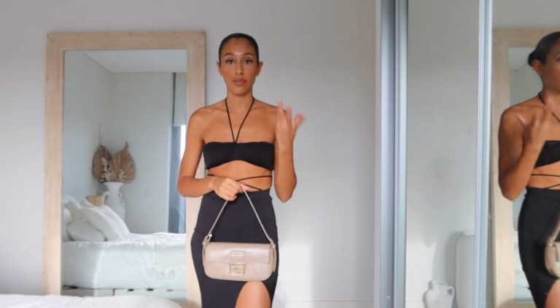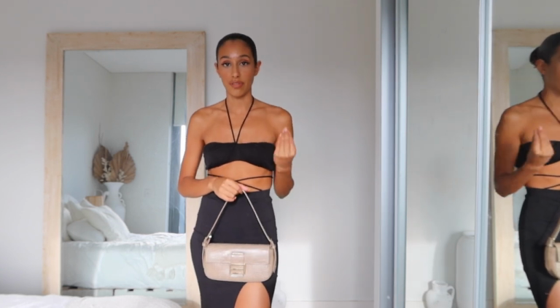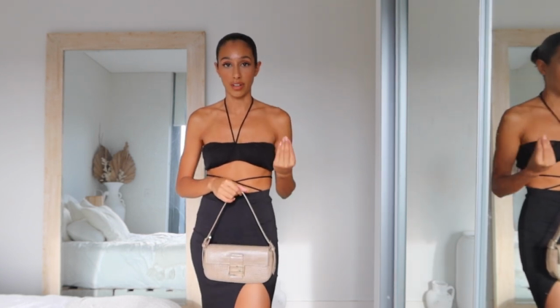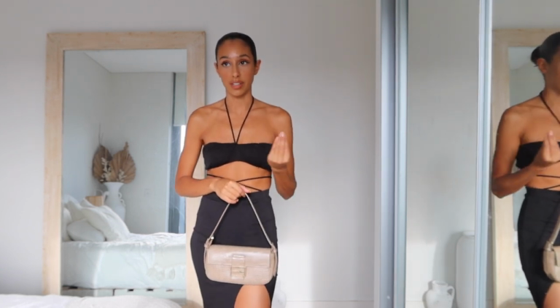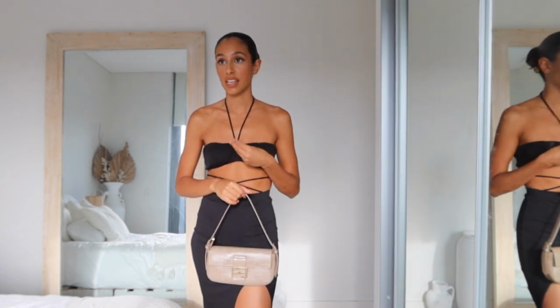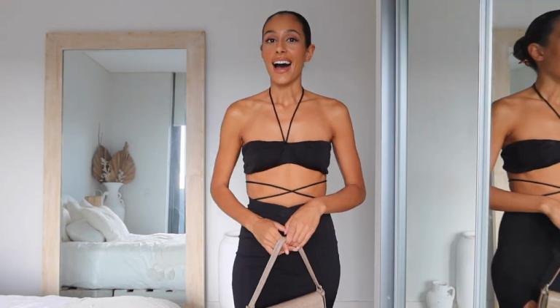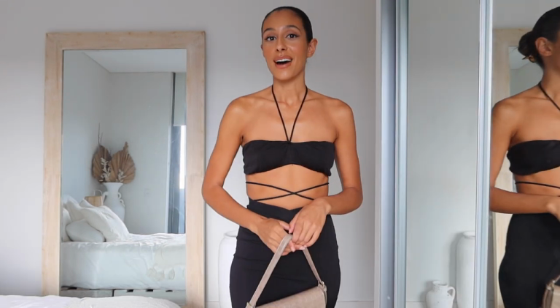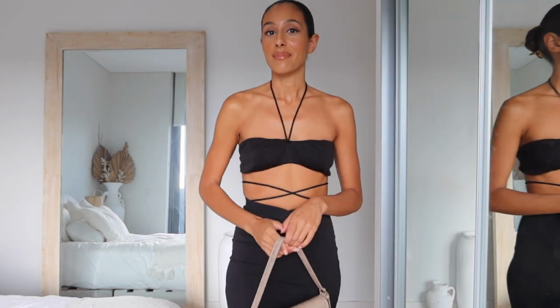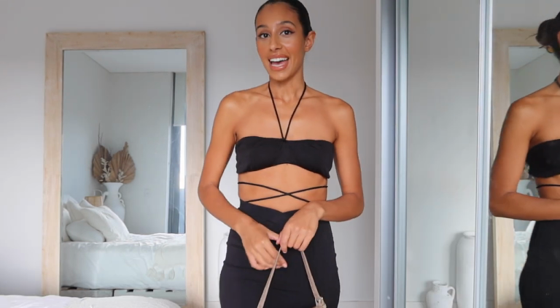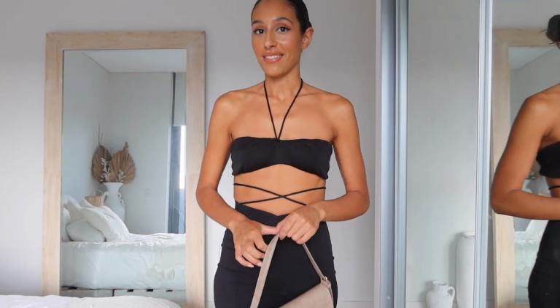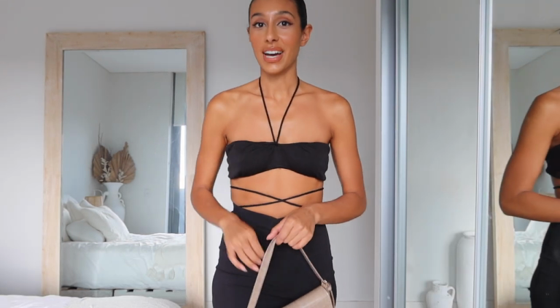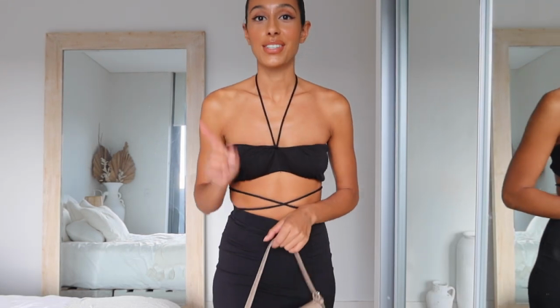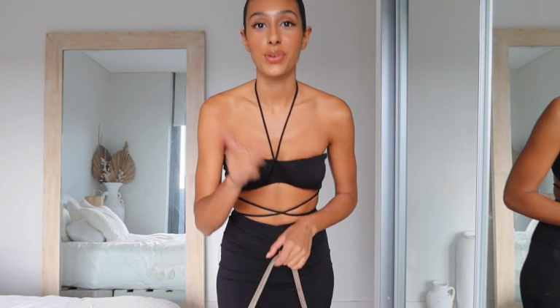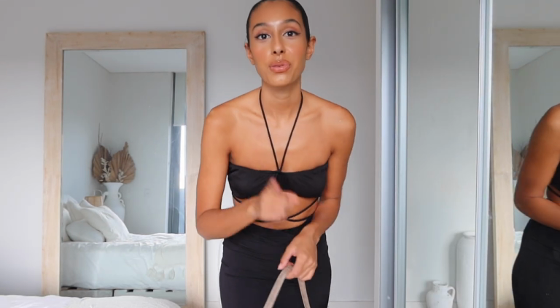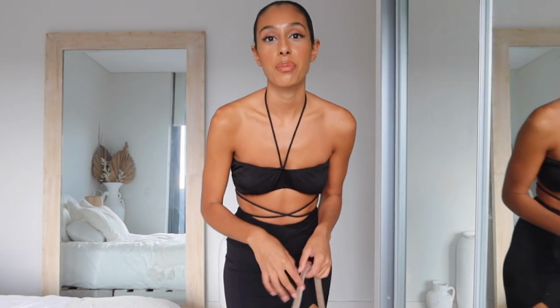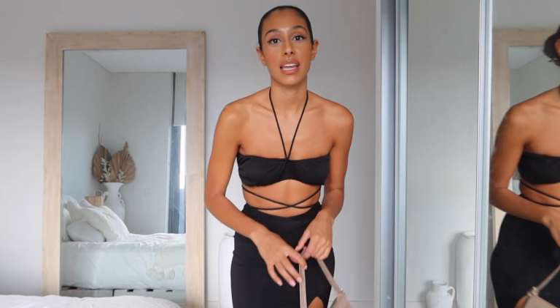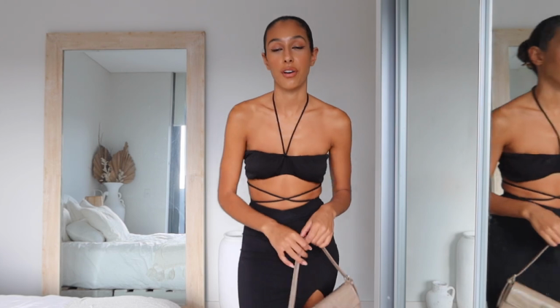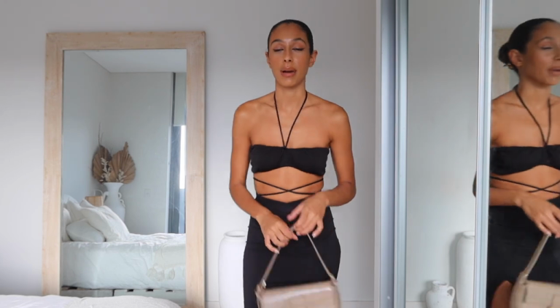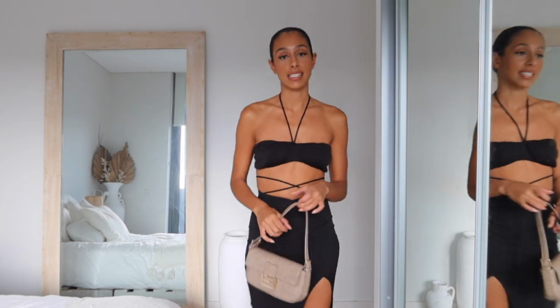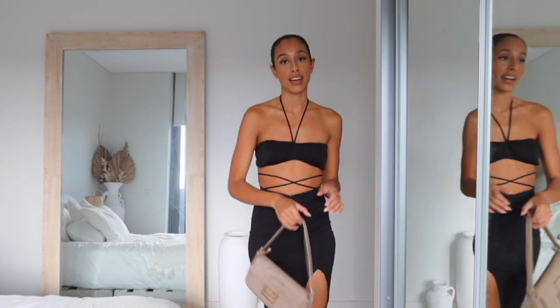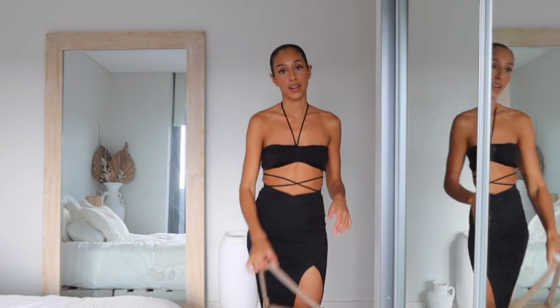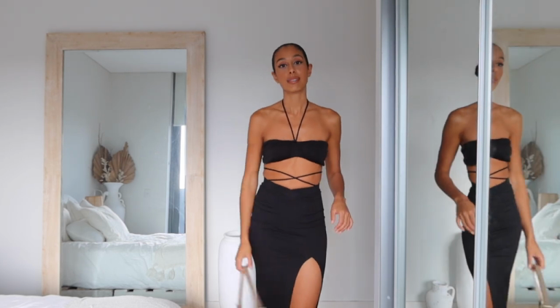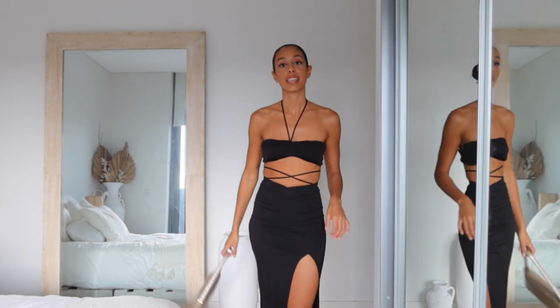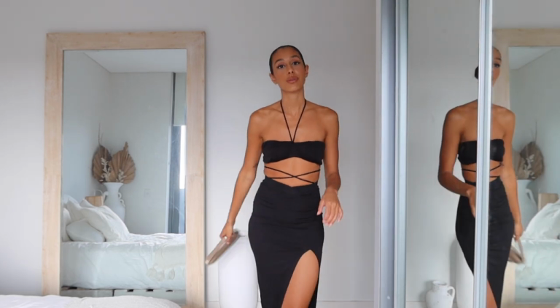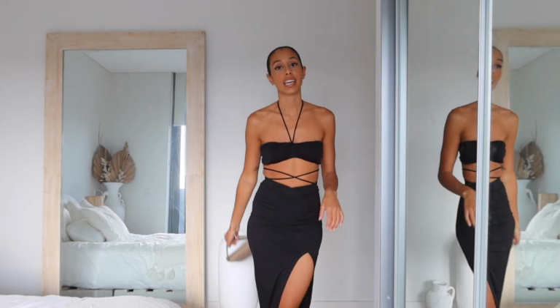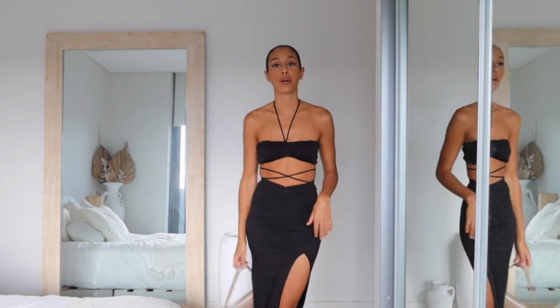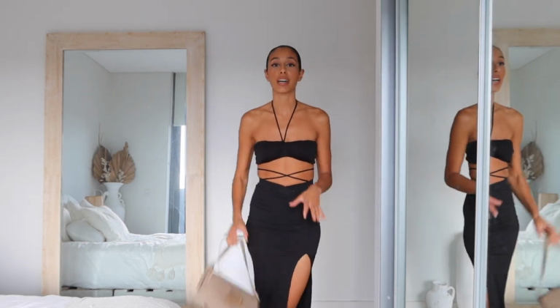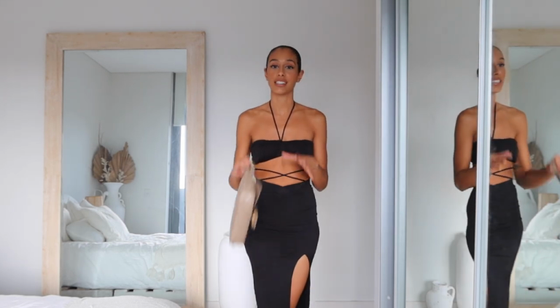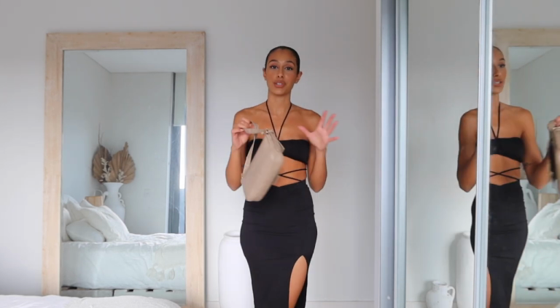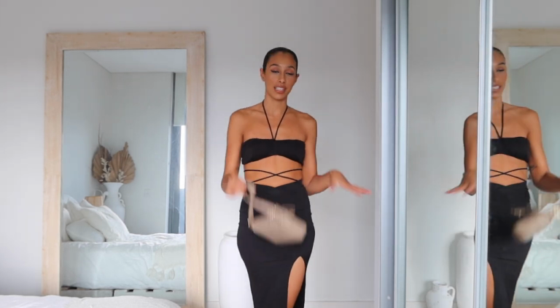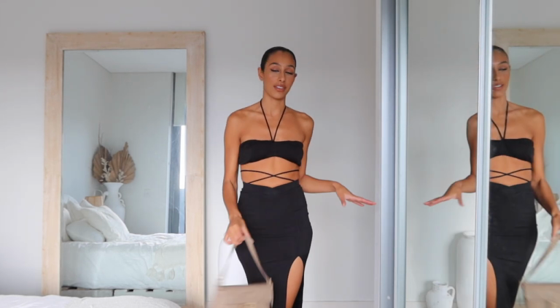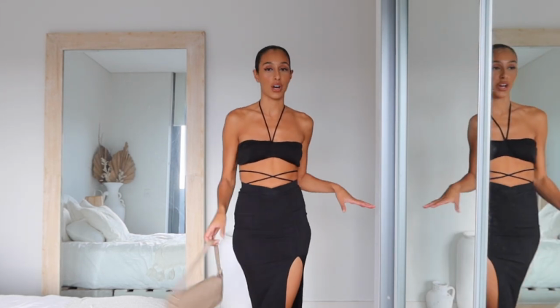Princess Polly also offers free express postage in Australia if you spend over $50. If you guys do want 20% off, my discount code is amelia20. I hope you guys enjoy this video!